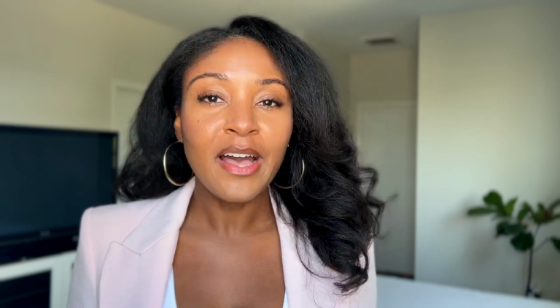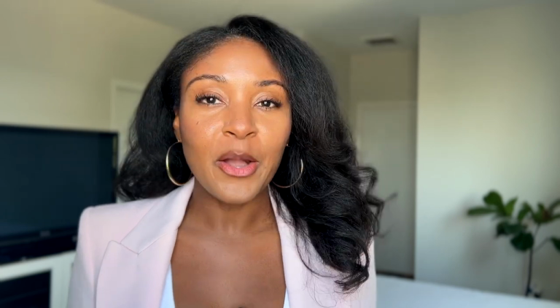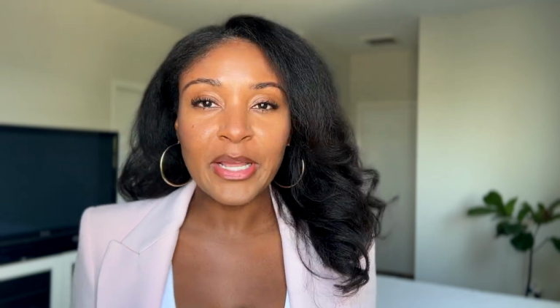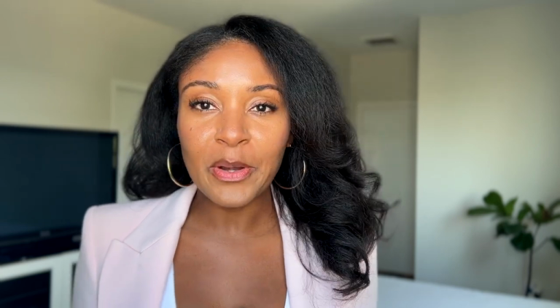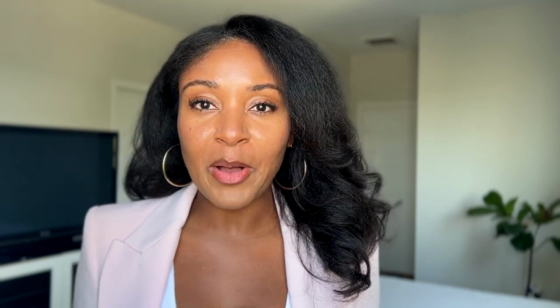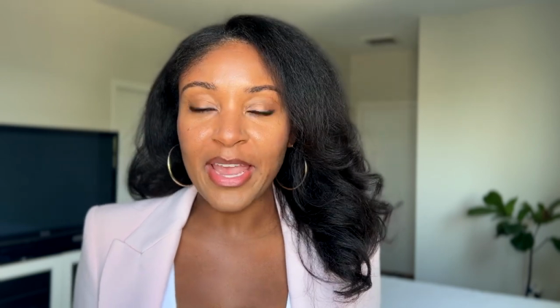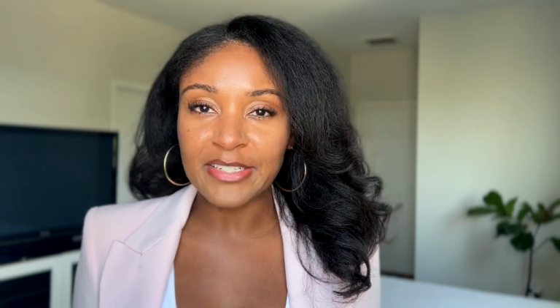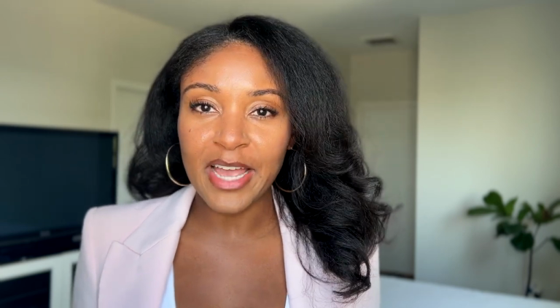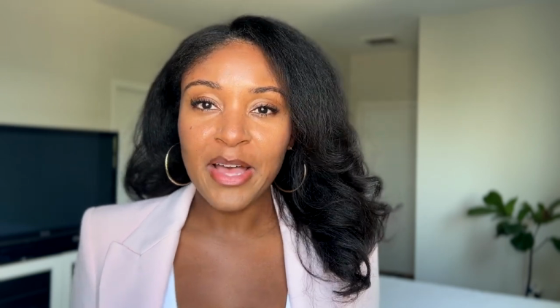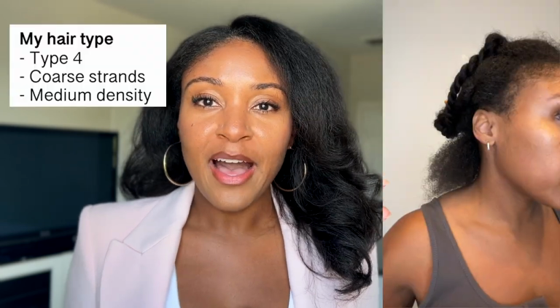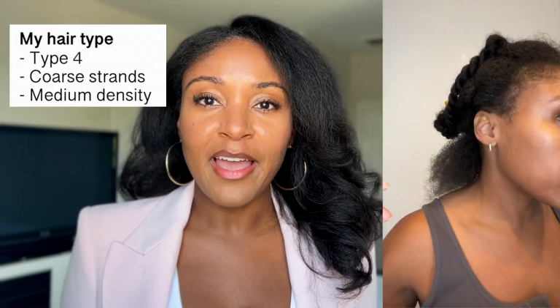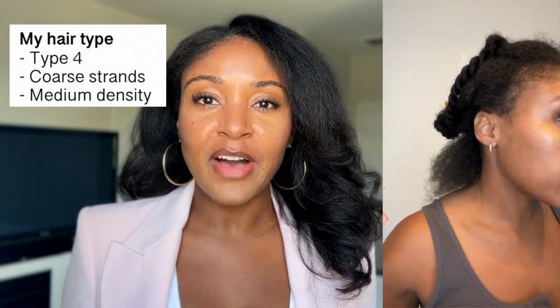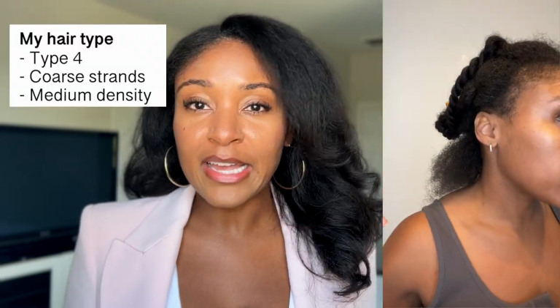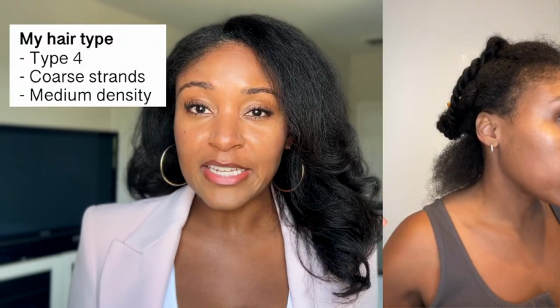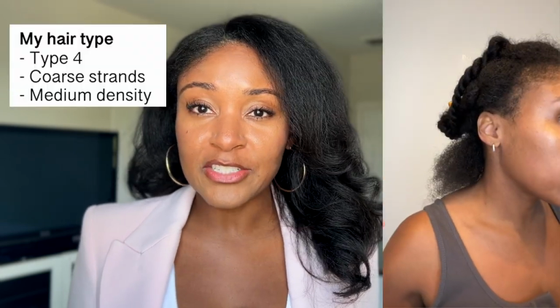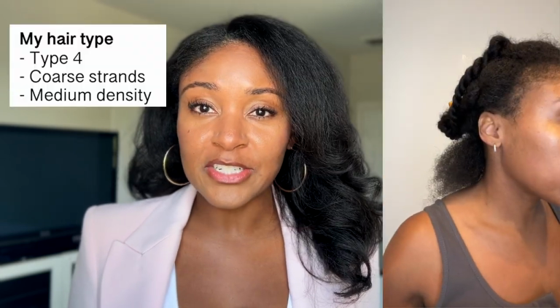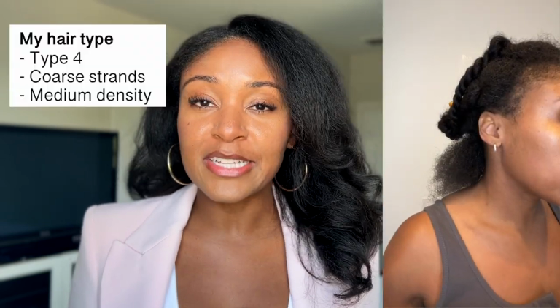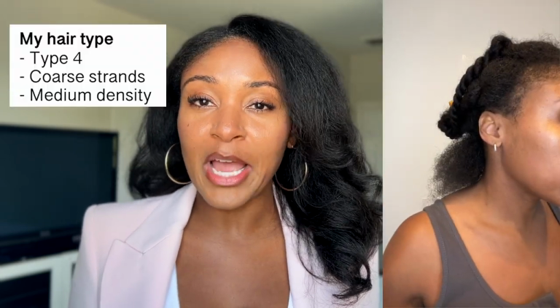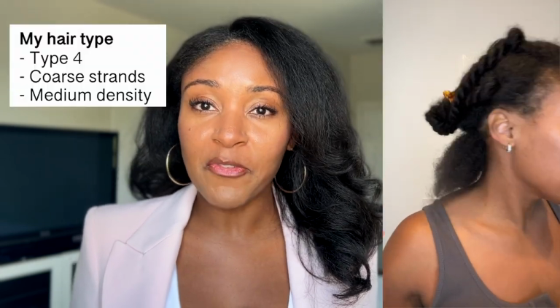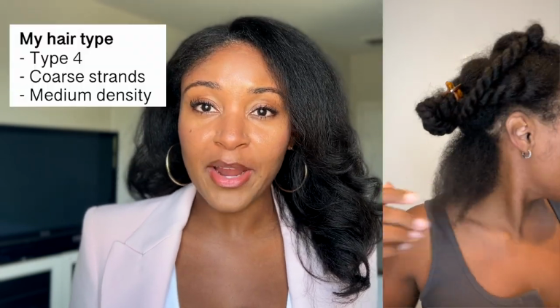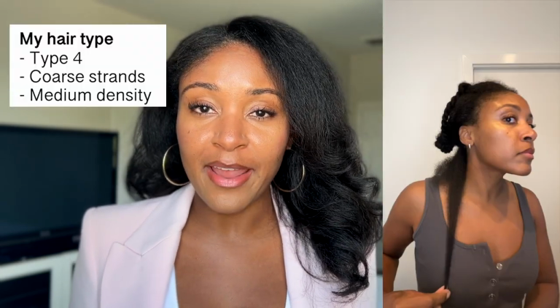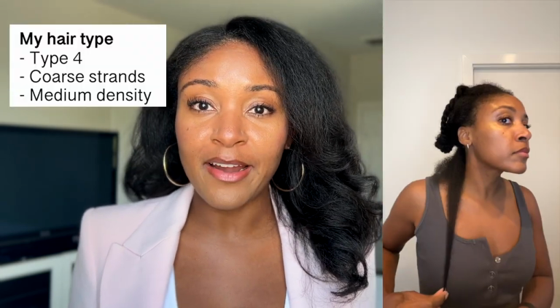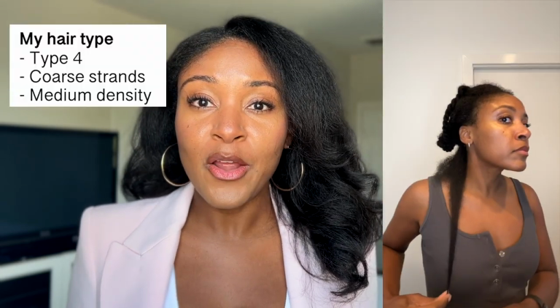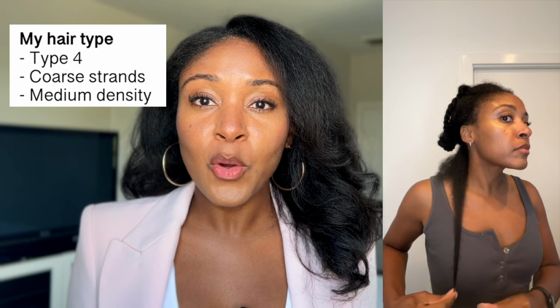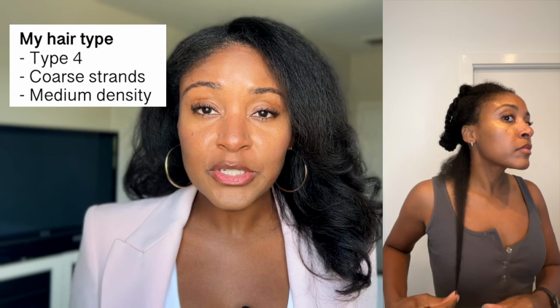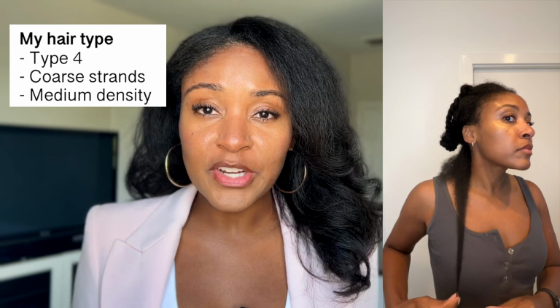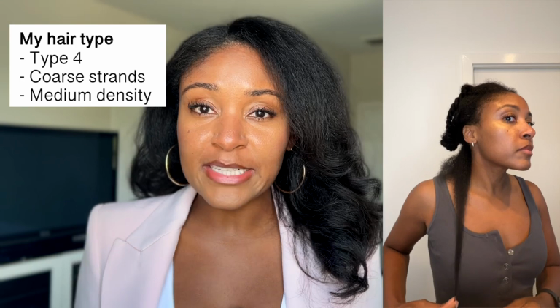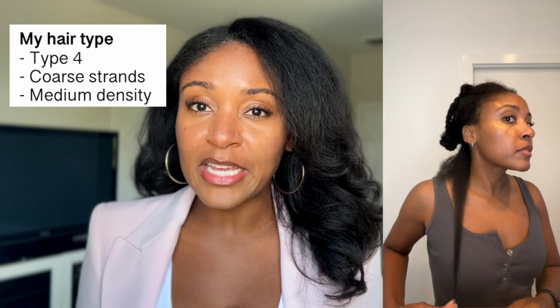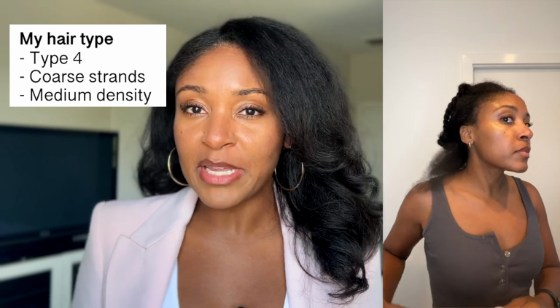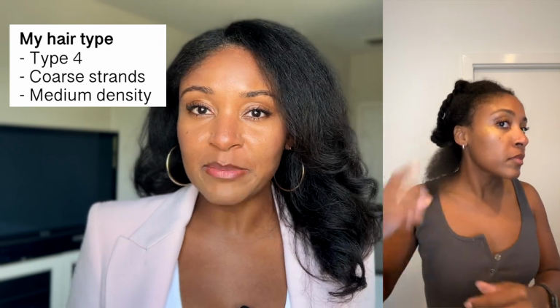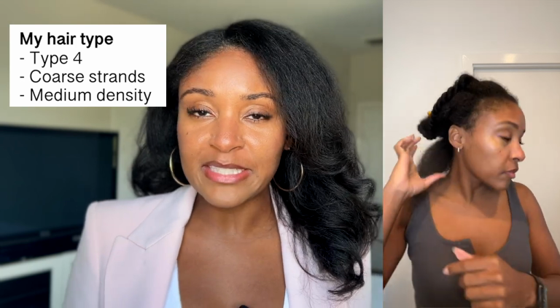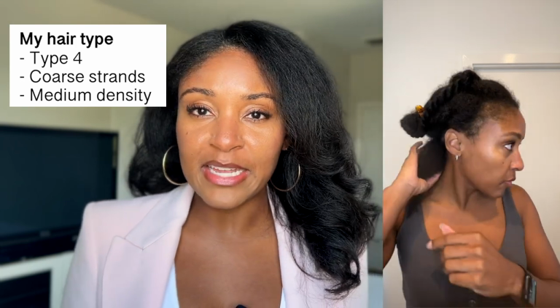A quick note about my hair type: I have highly textured type 4 hair, pore strands, and medium density.